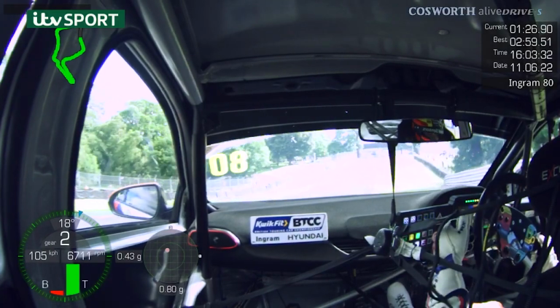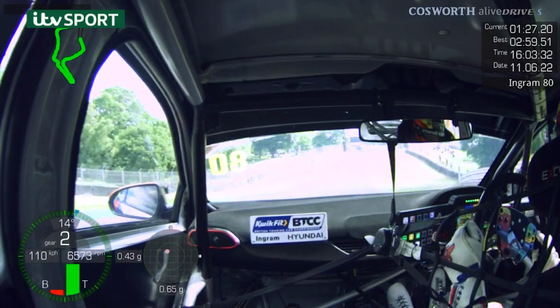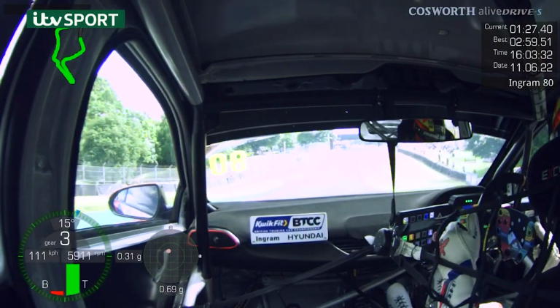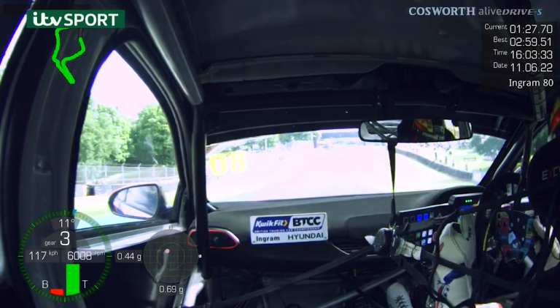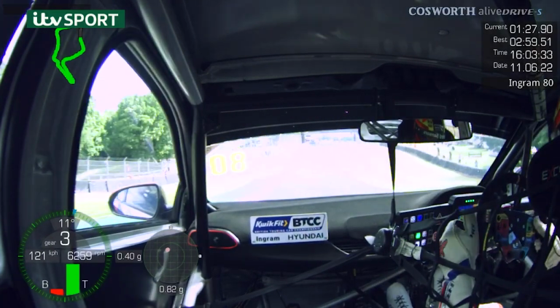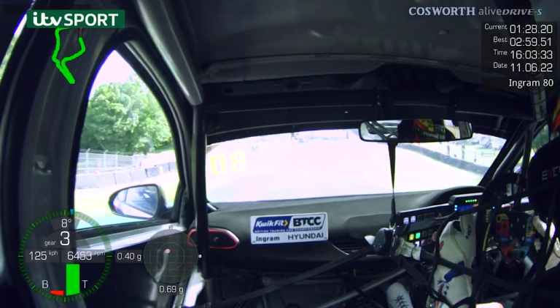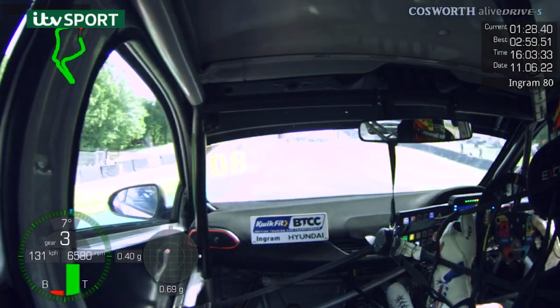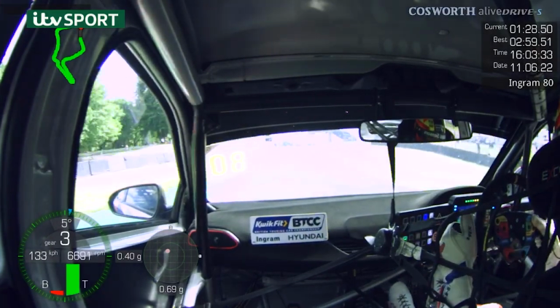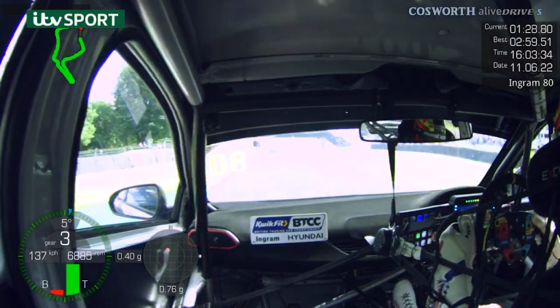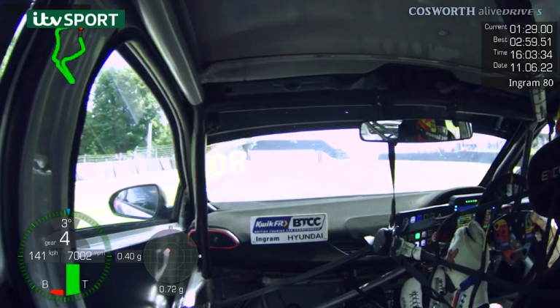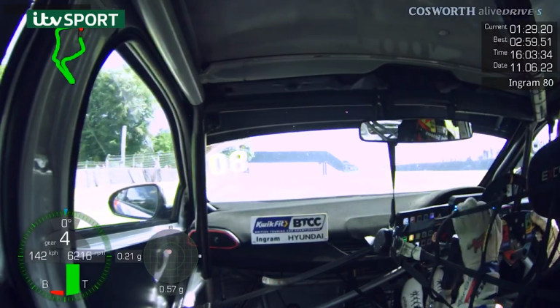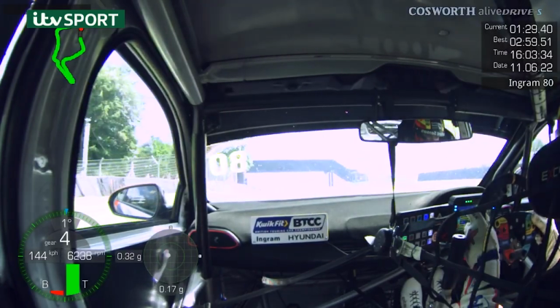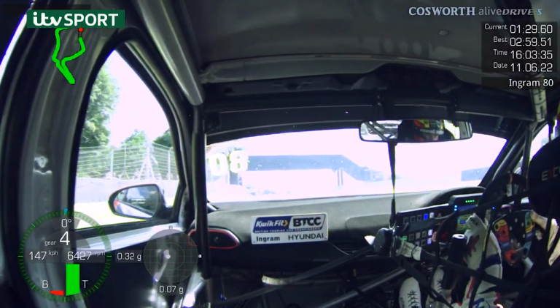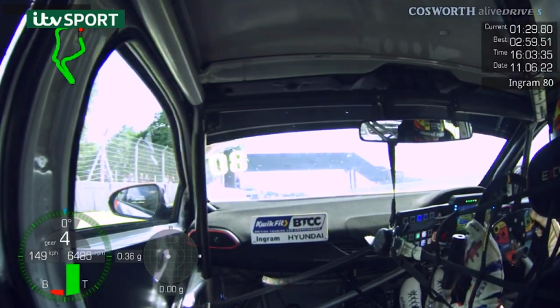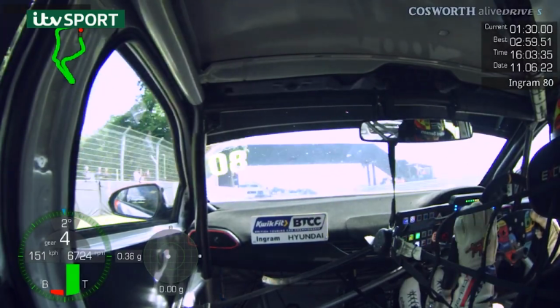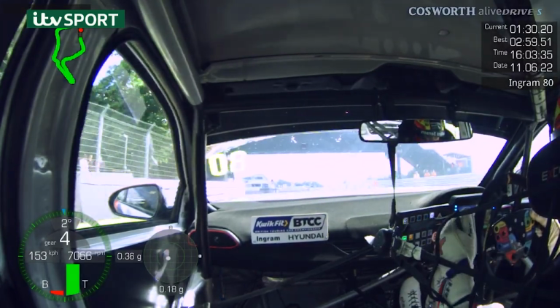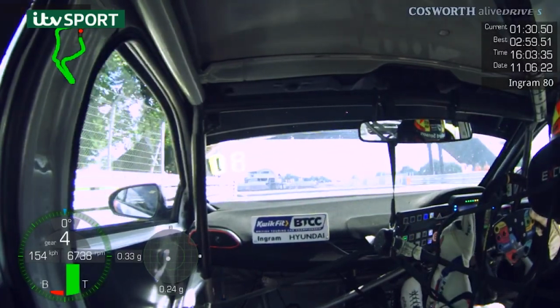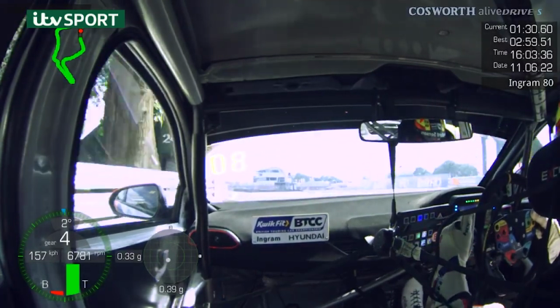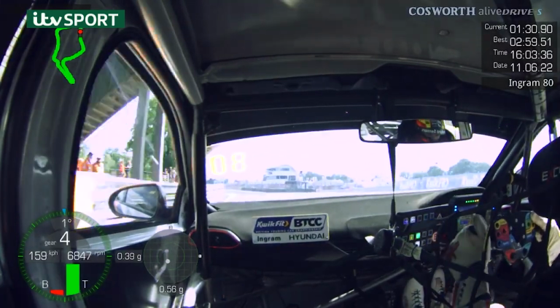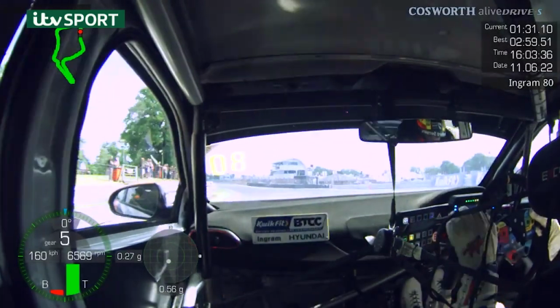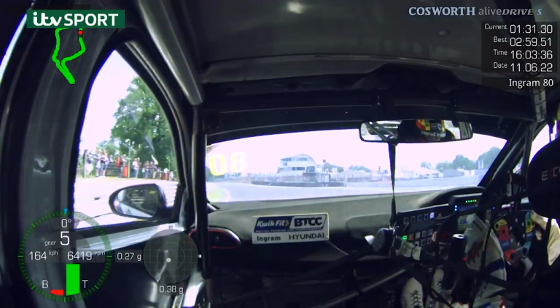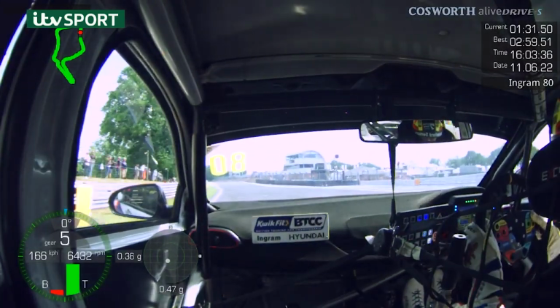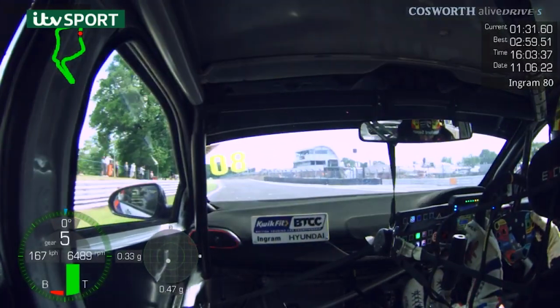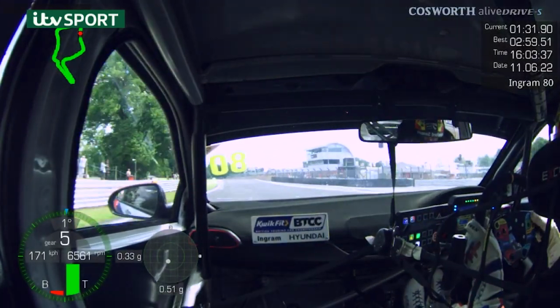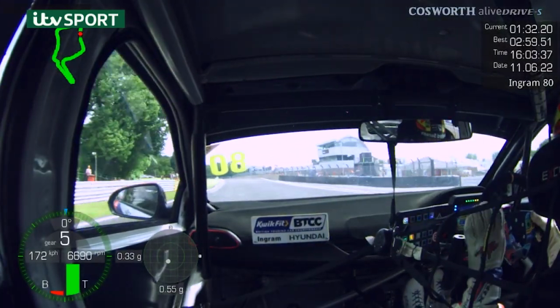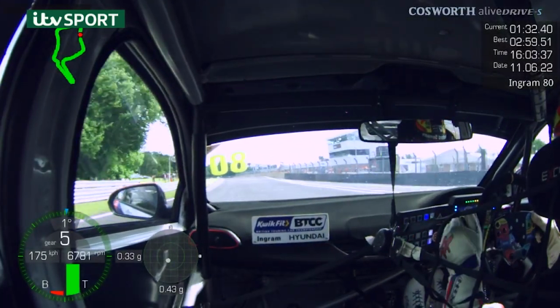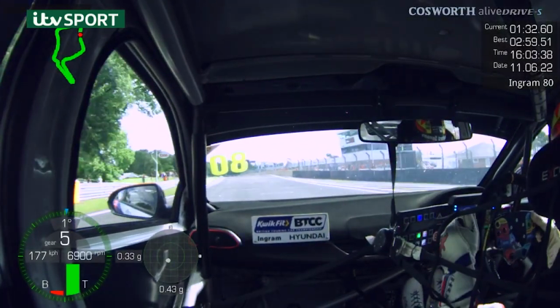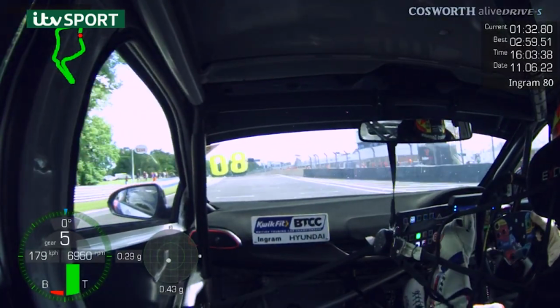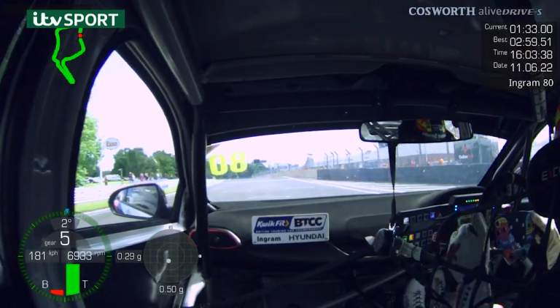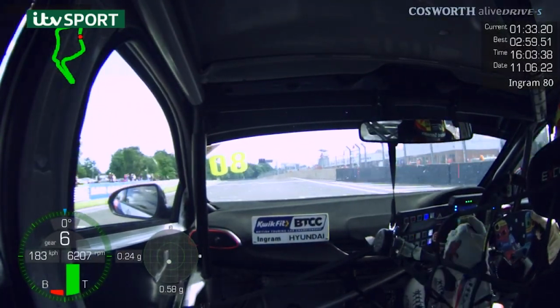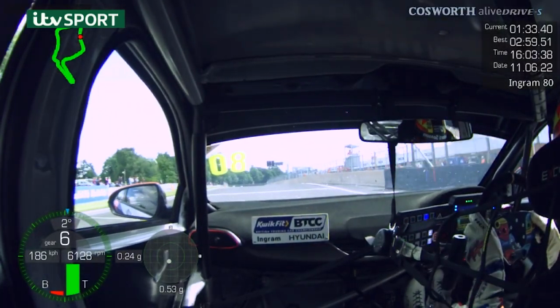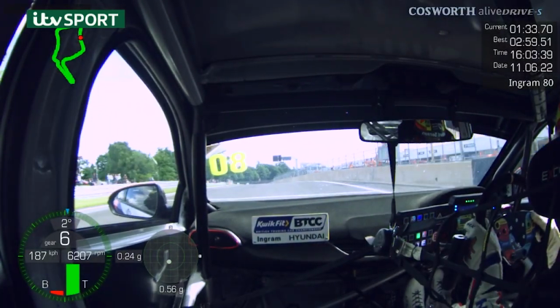Hi, my name's Tom Ingram and this is my pole lap from Oulton Park. Here we come to start the lap.